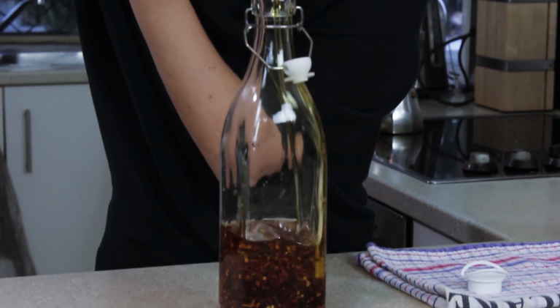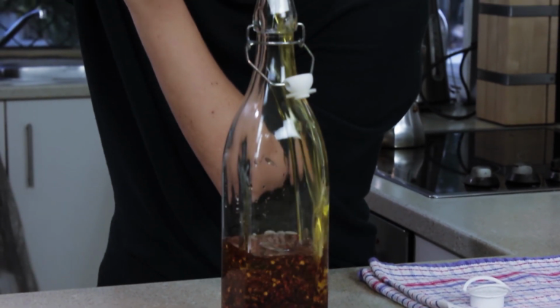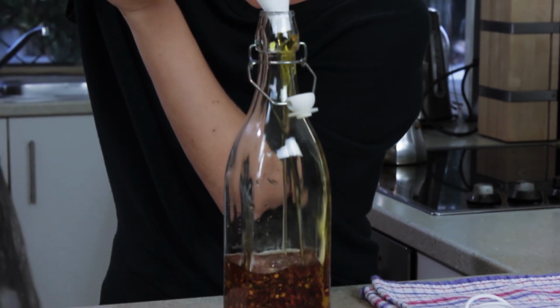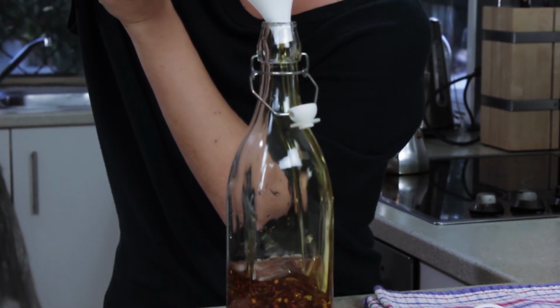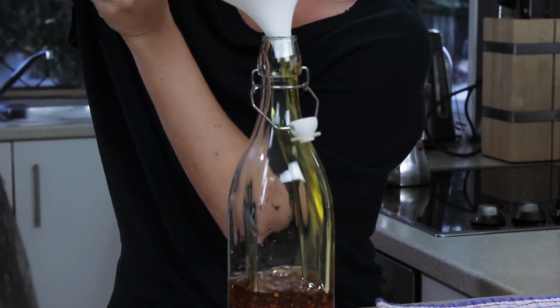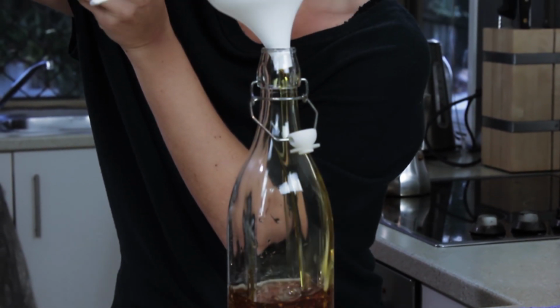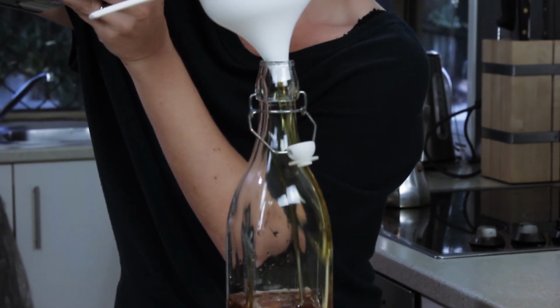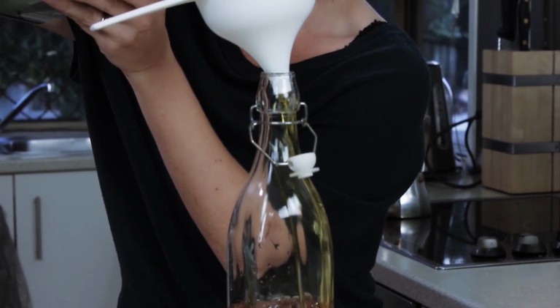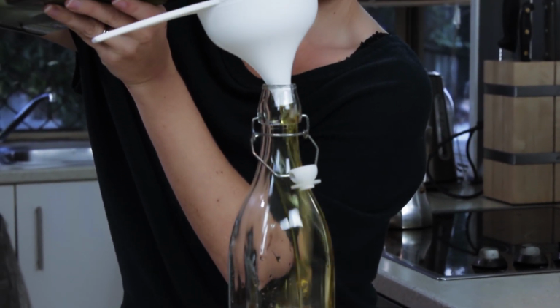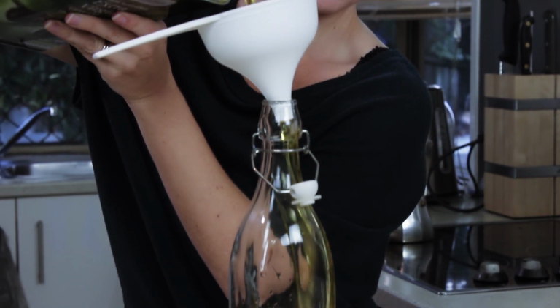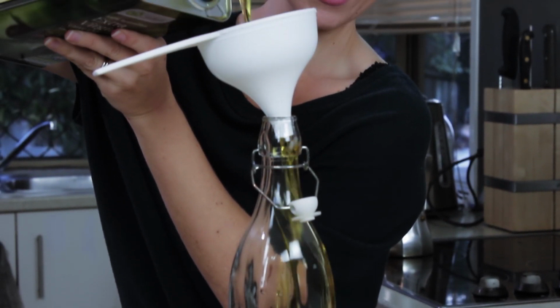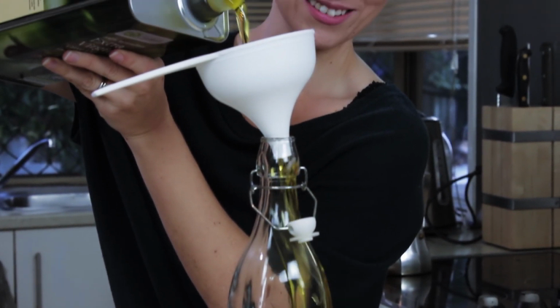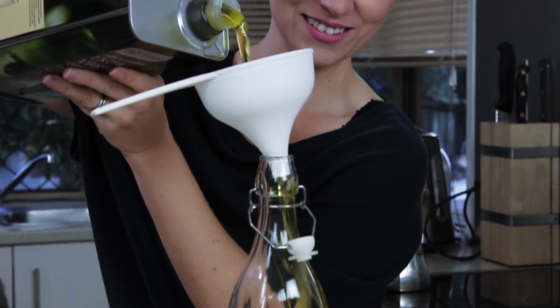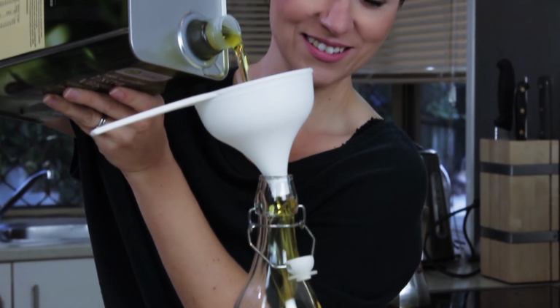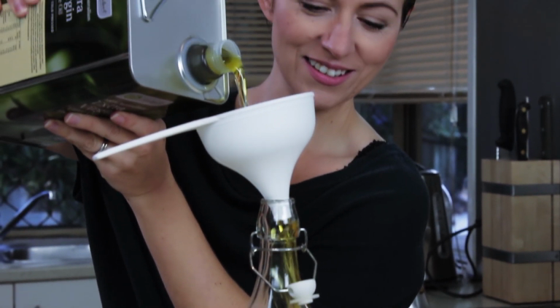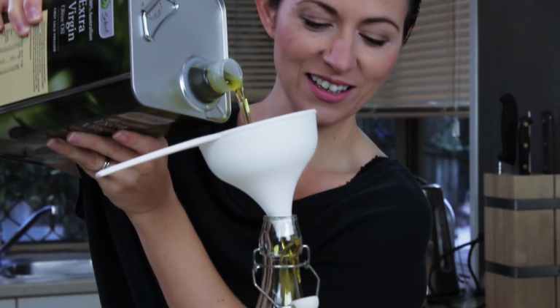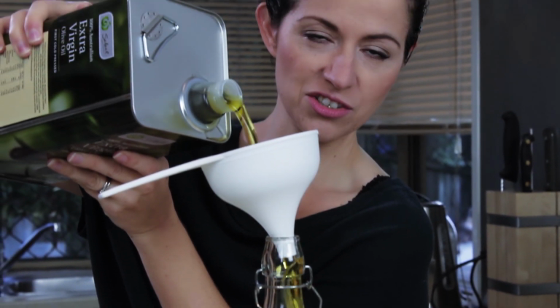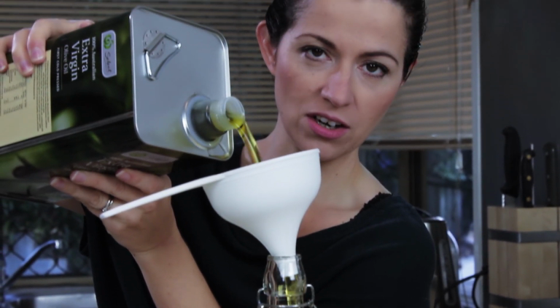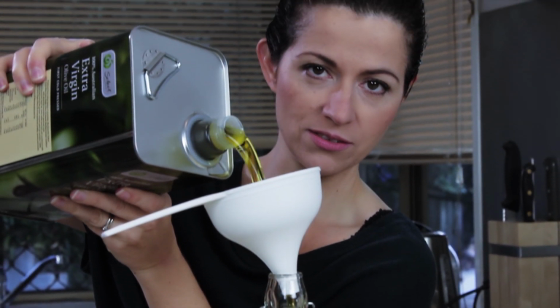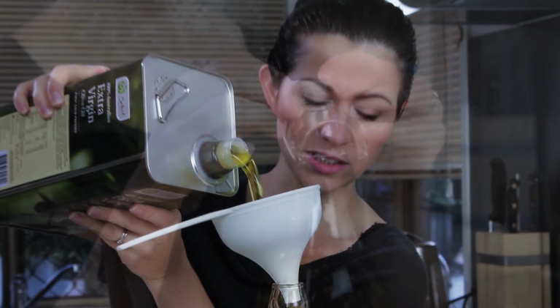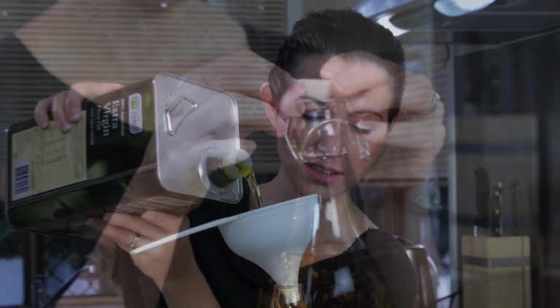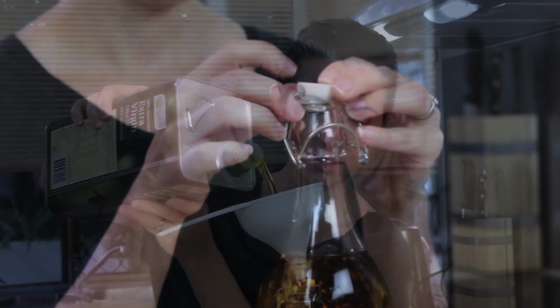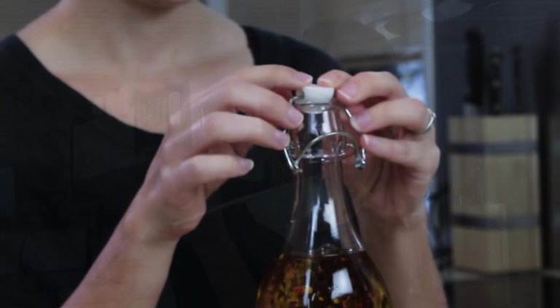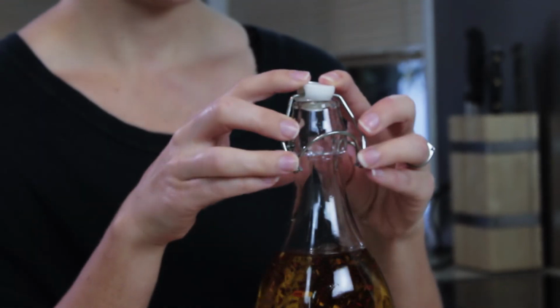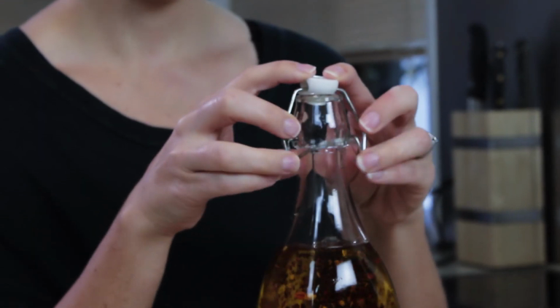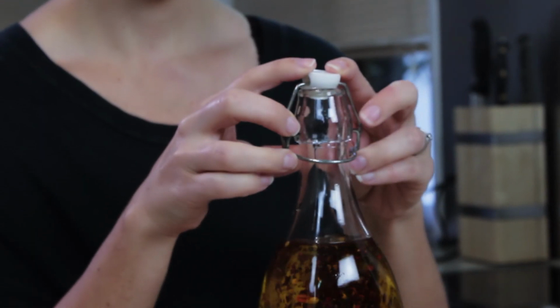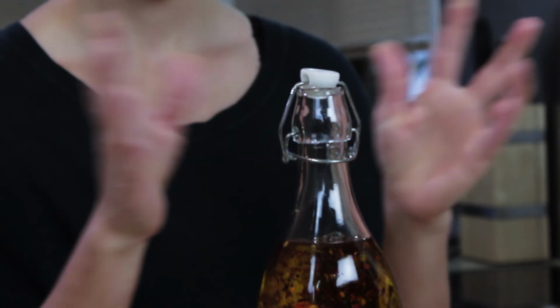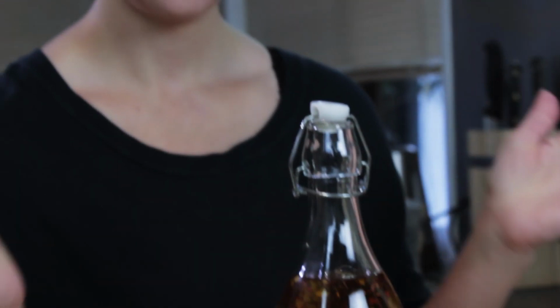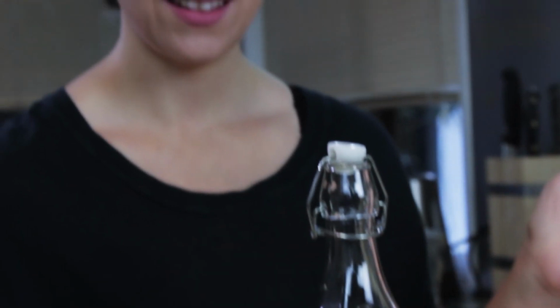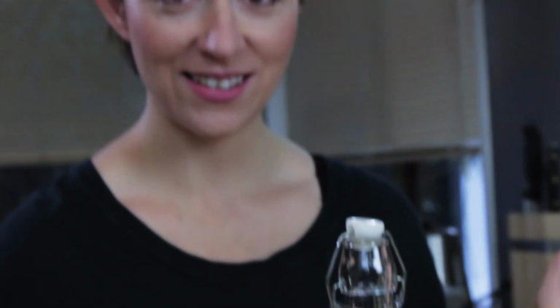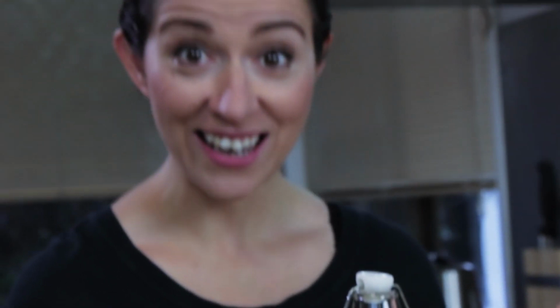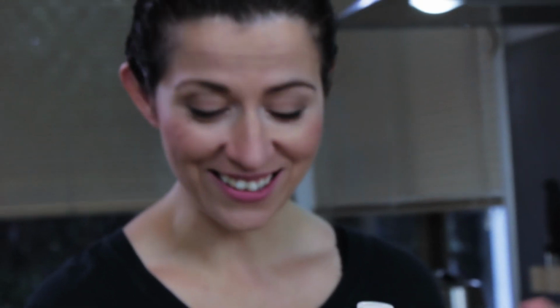Simply top it up all the way to the top. Oh, that looks so luscious. I could drink olive oil. And that's it.